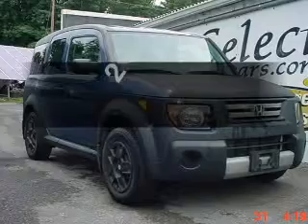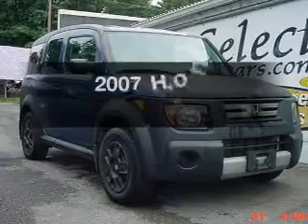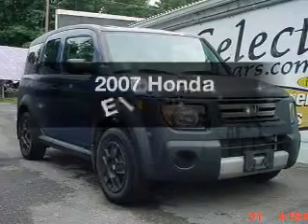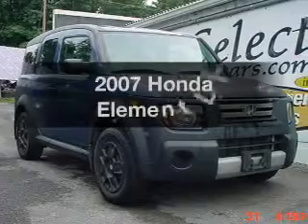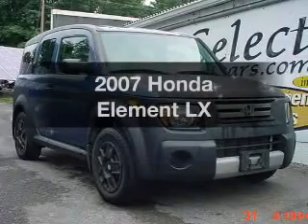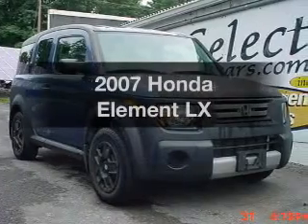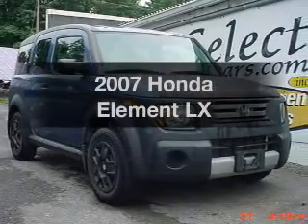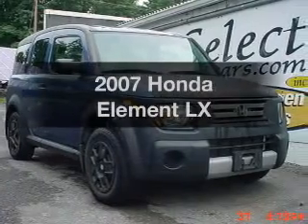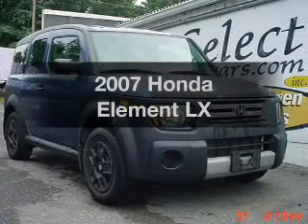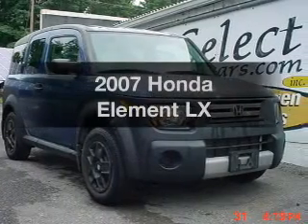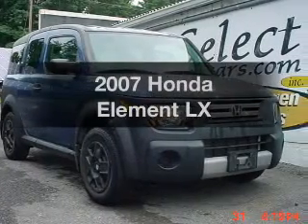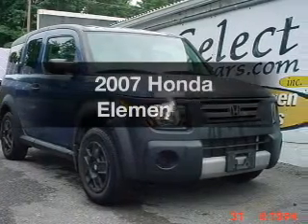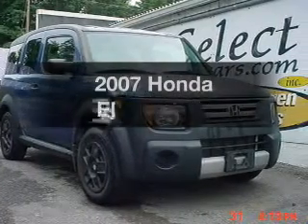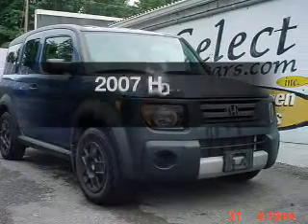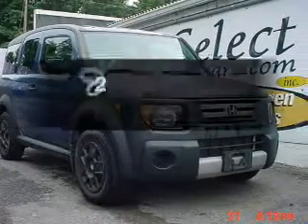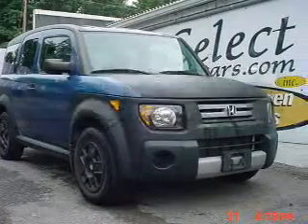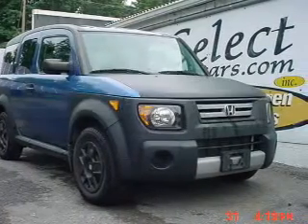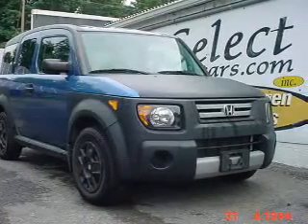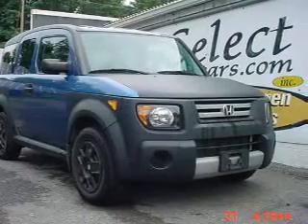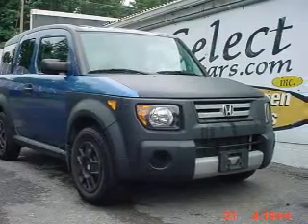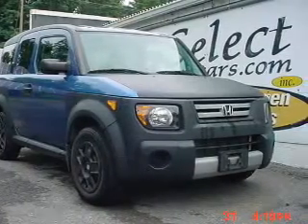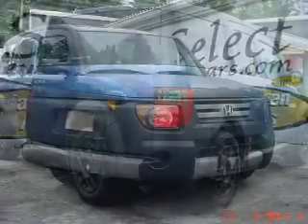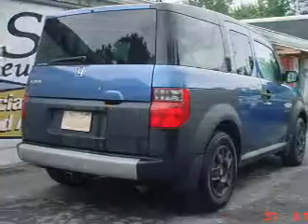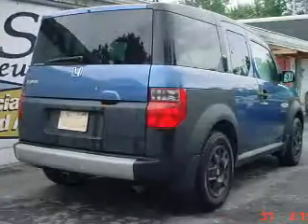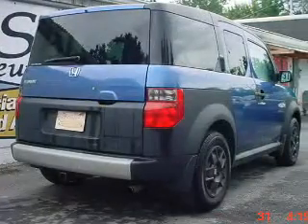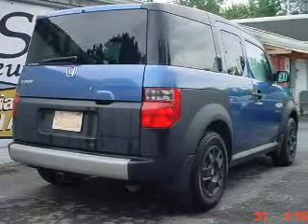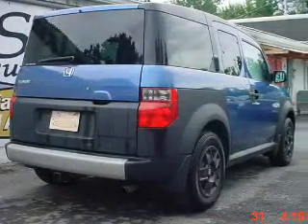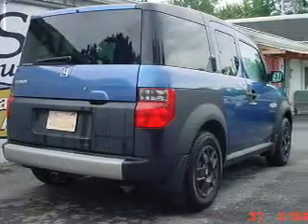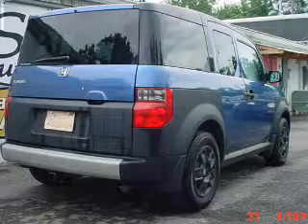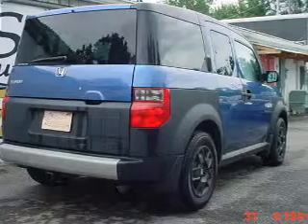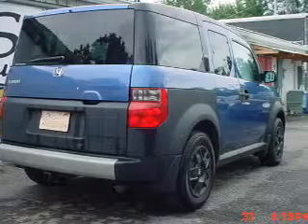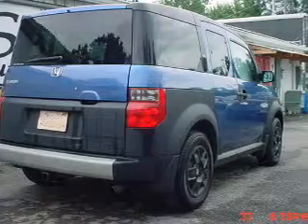Presenting the 2007 Honda Element. This is the set of wheels you've been looking for.